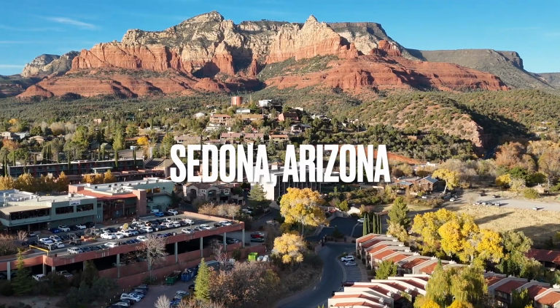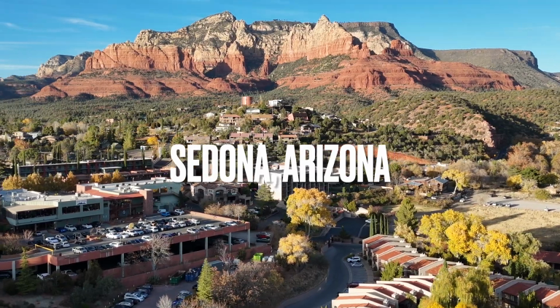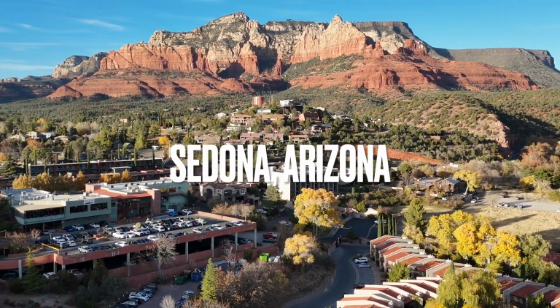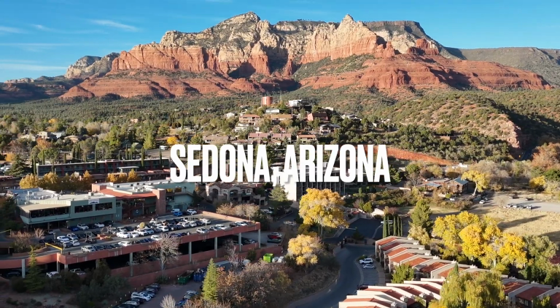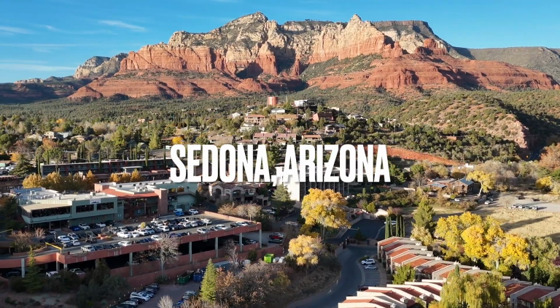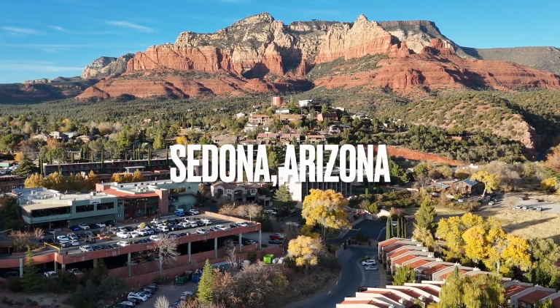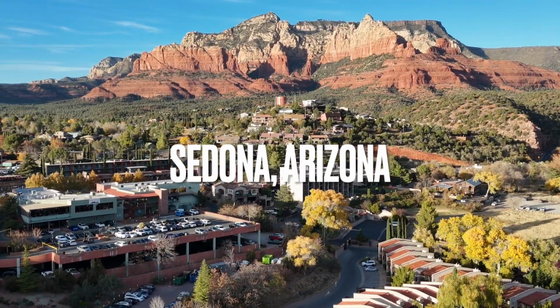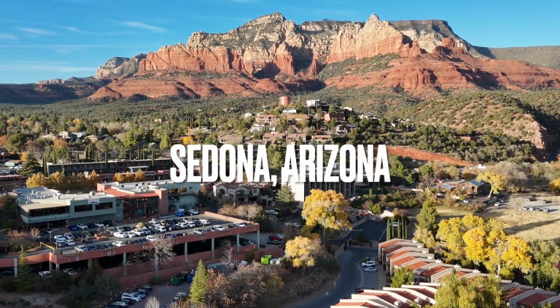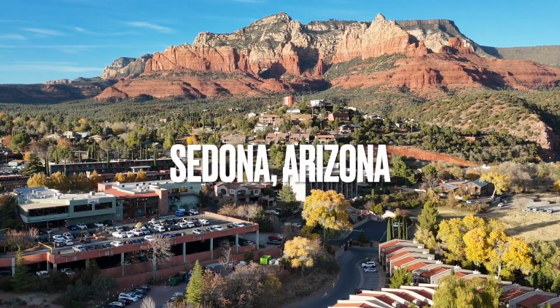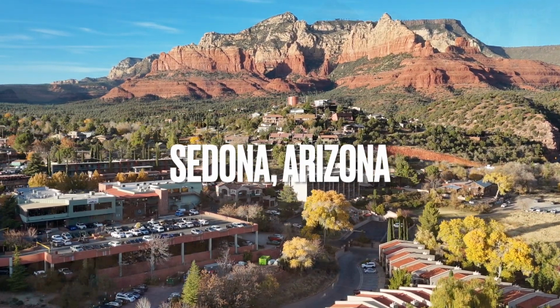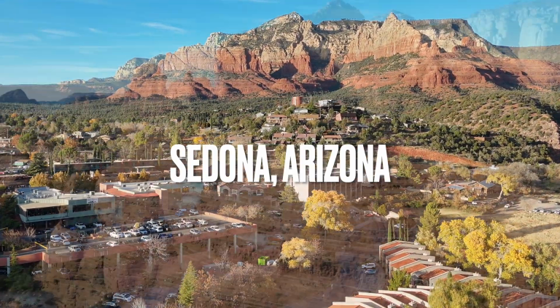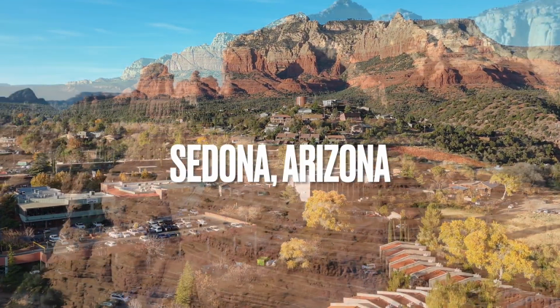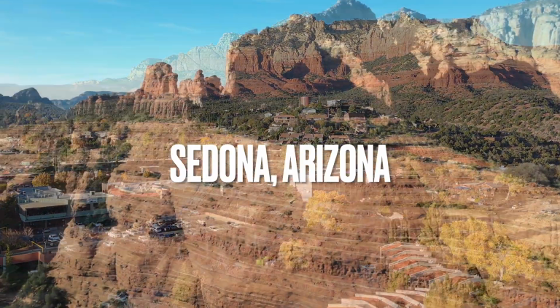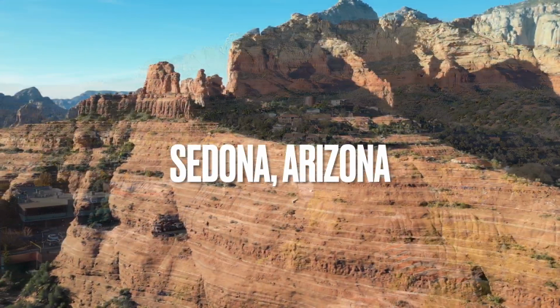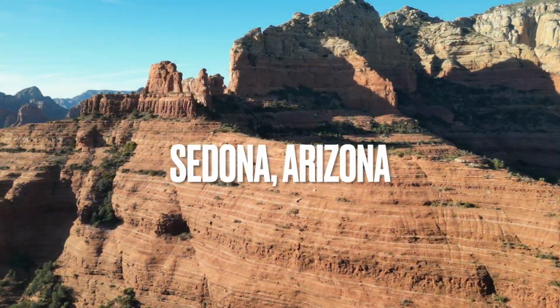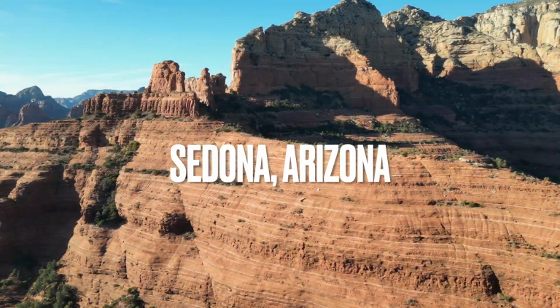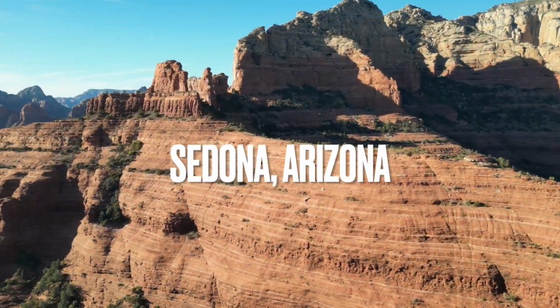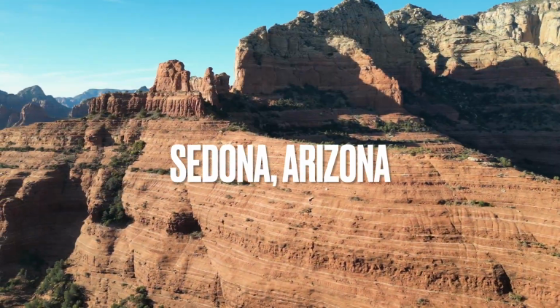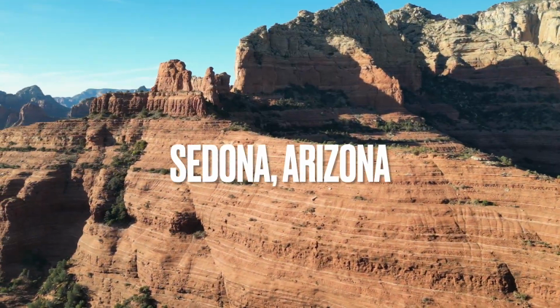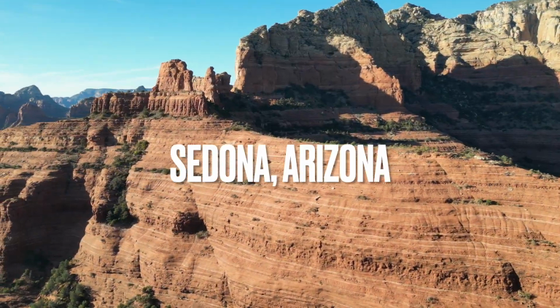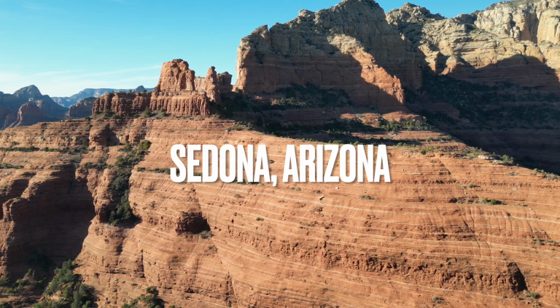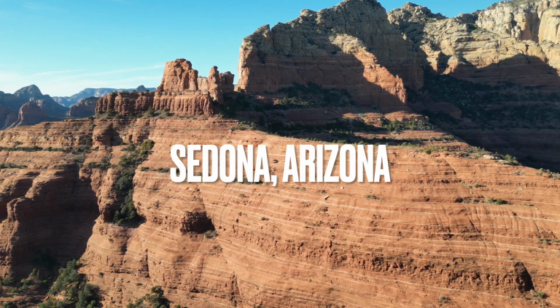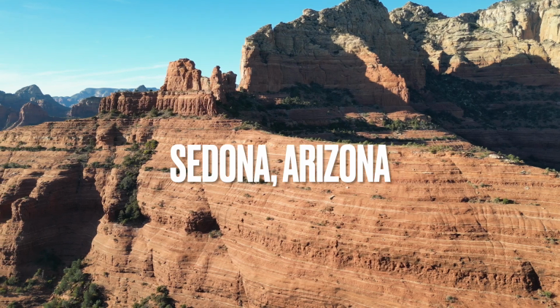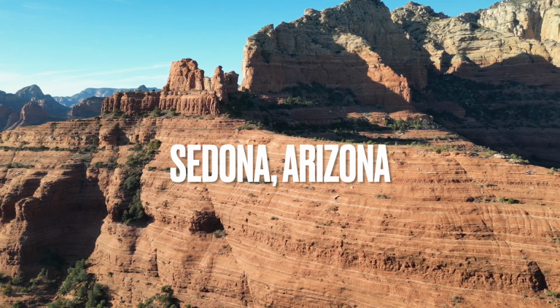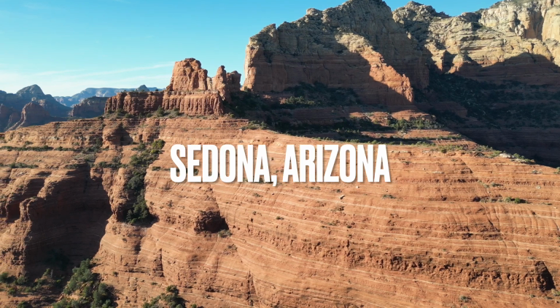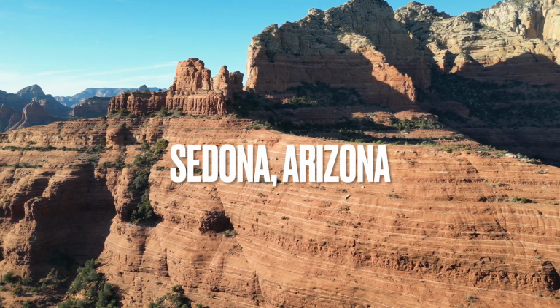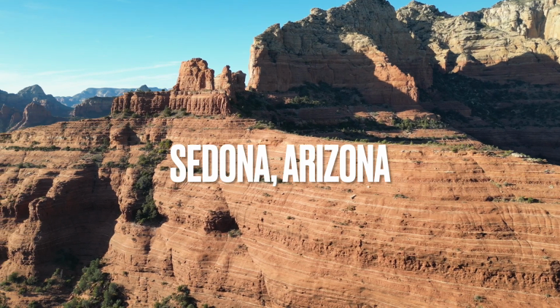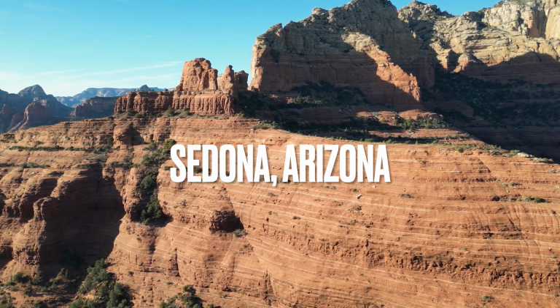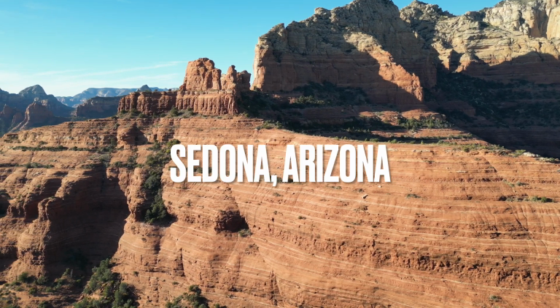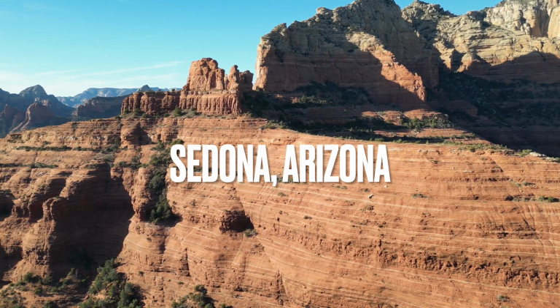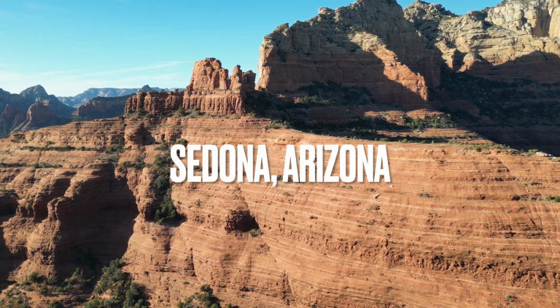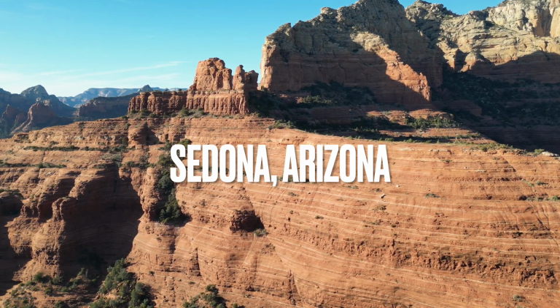And now you know how the rocks of Sedona, Arizona got their beautiful red hues. Thanks for watching.